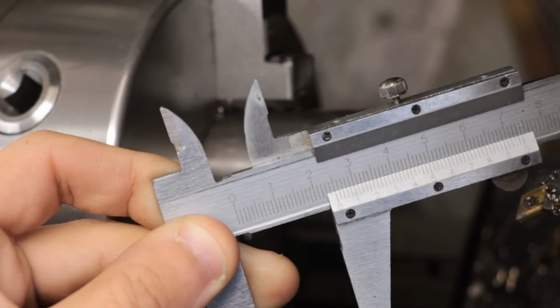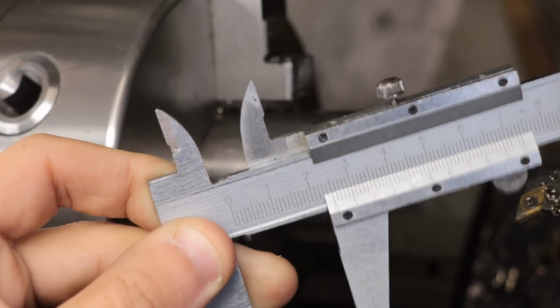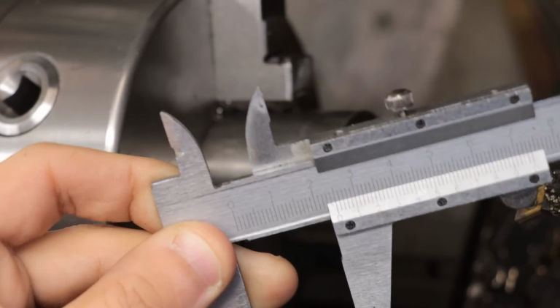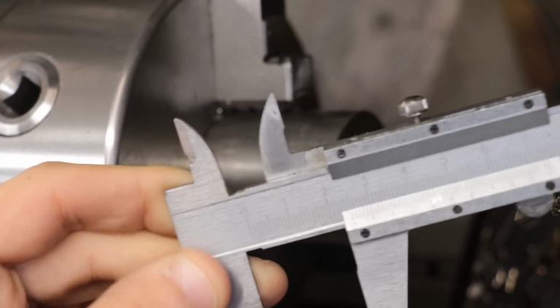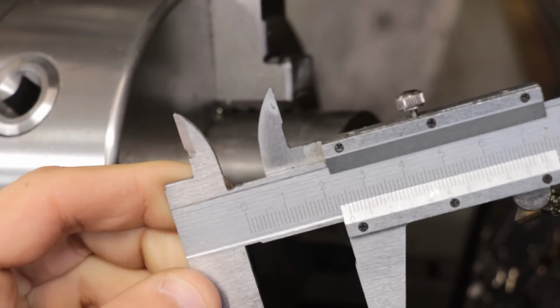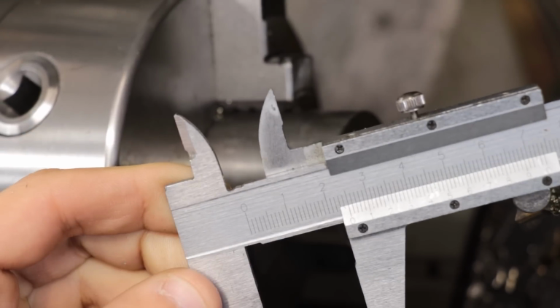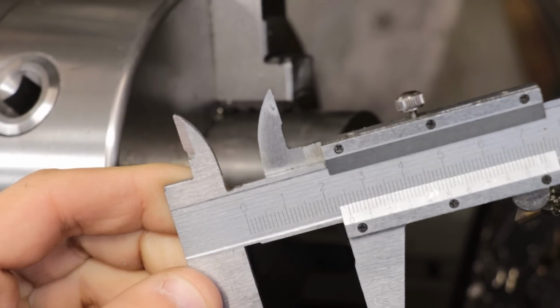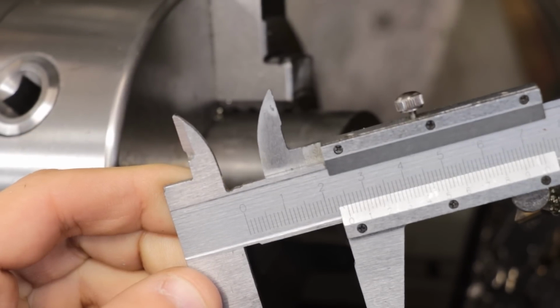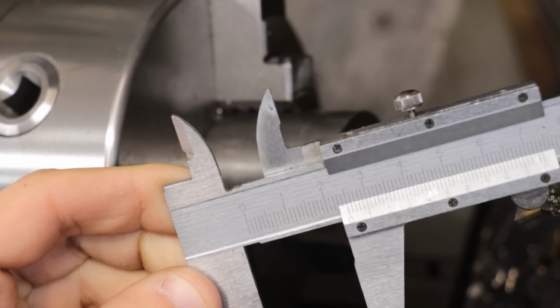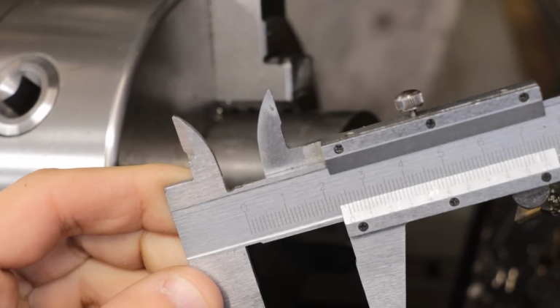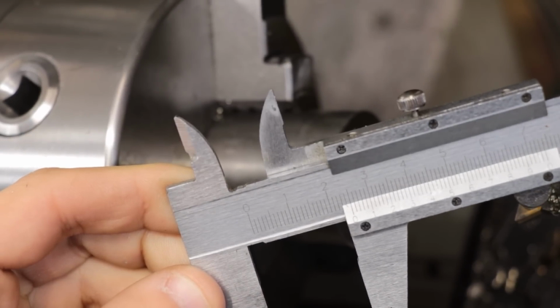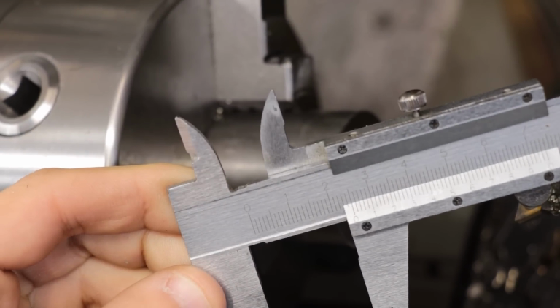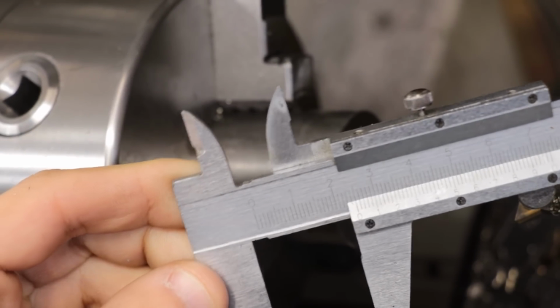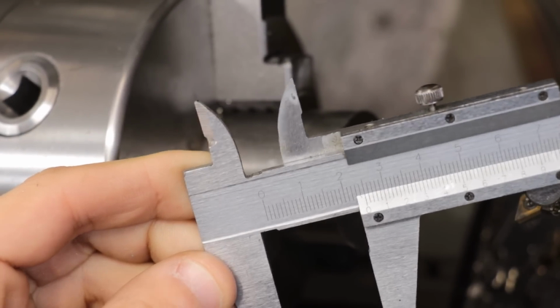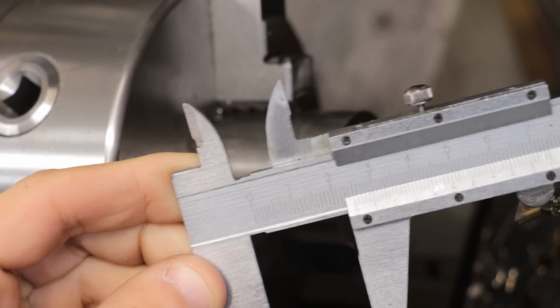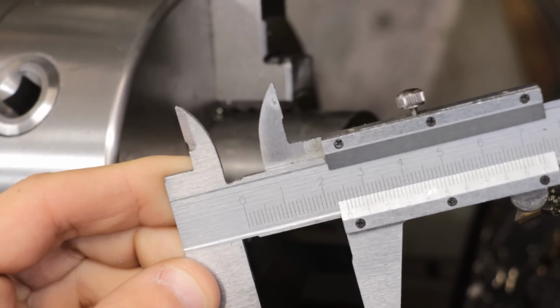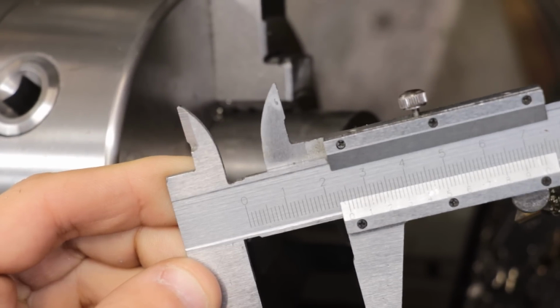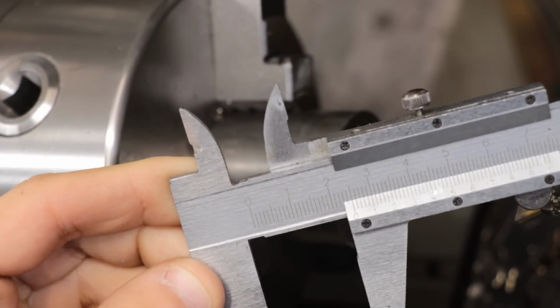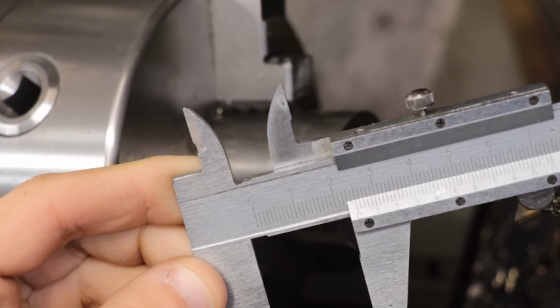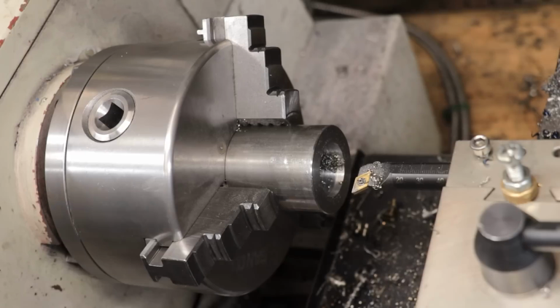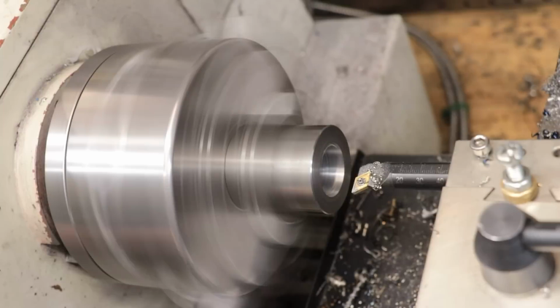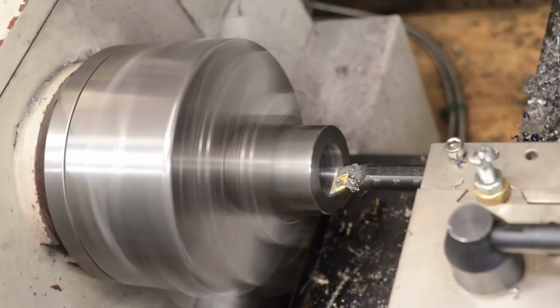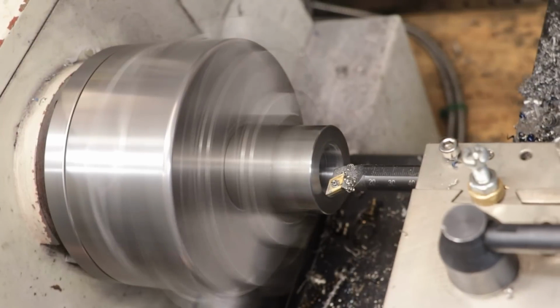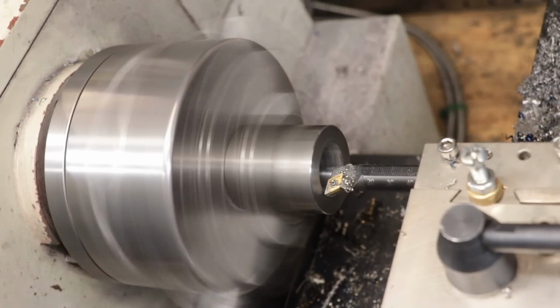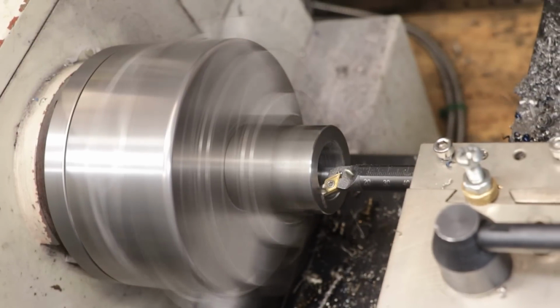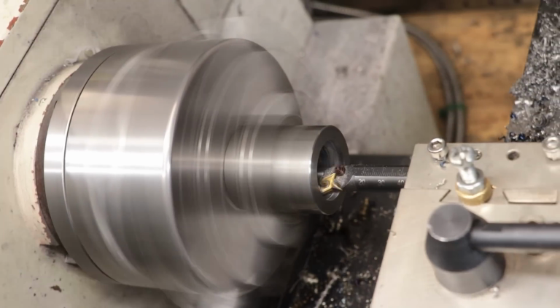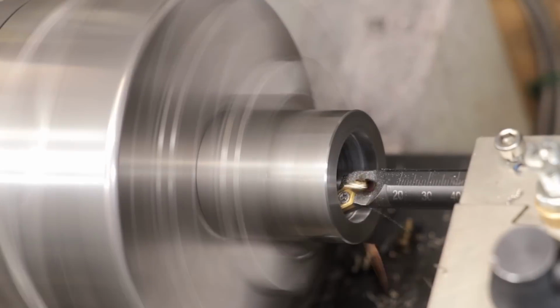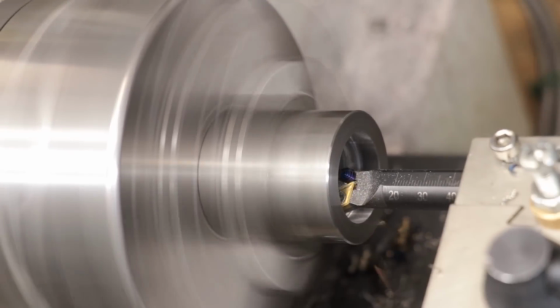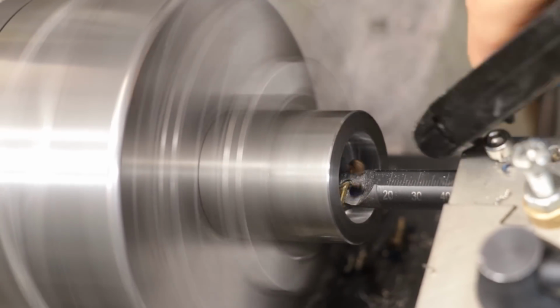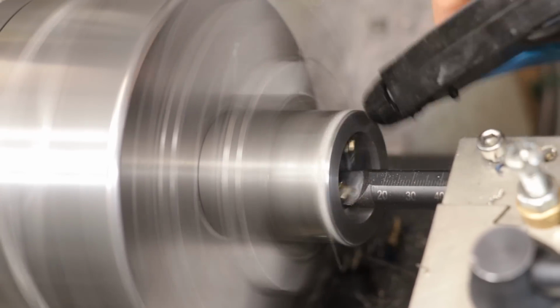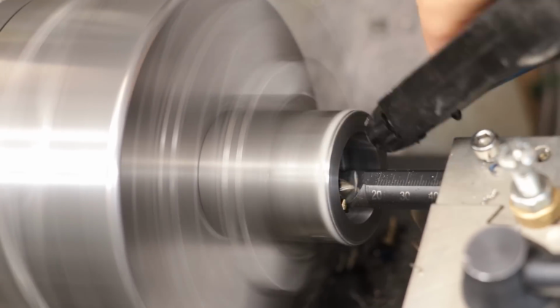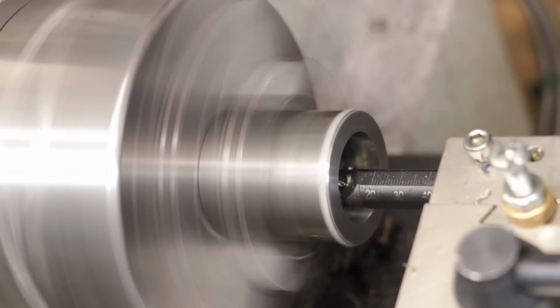With that pretty much spot on, I'll counter-bore the sleeve to fit on the back of the spindle, leaving about 15mm of overhang for the screws.